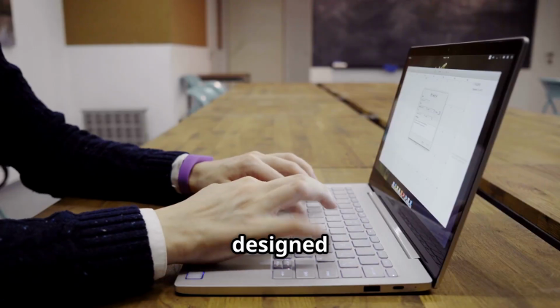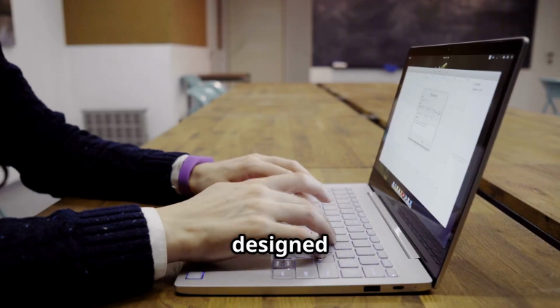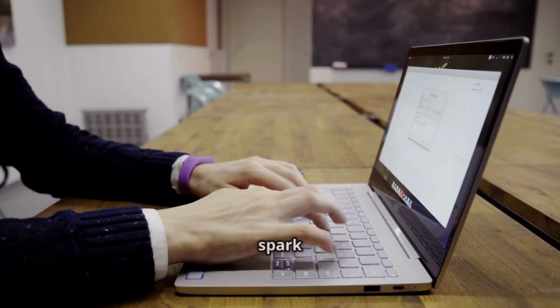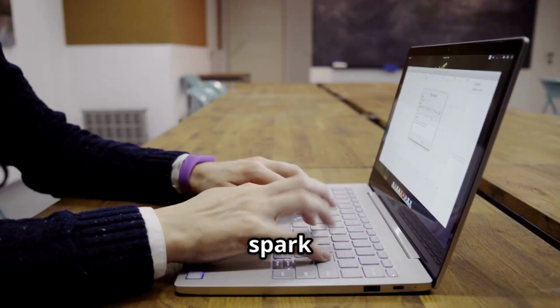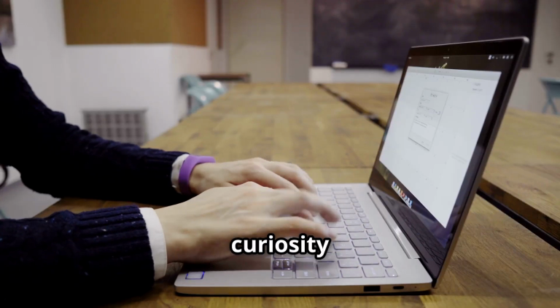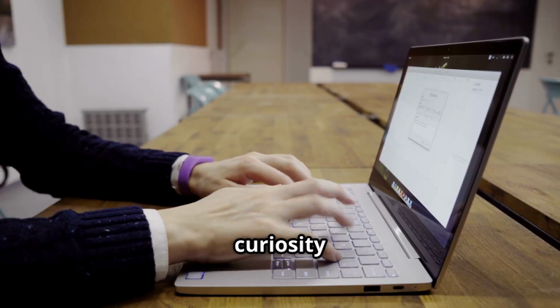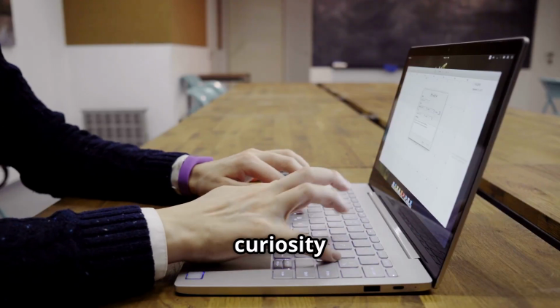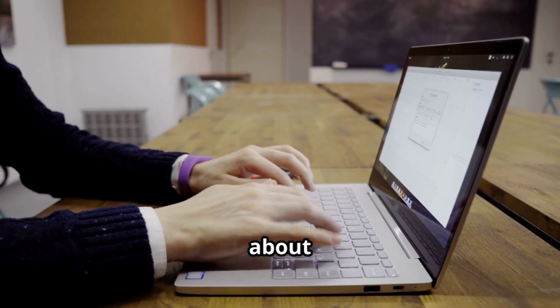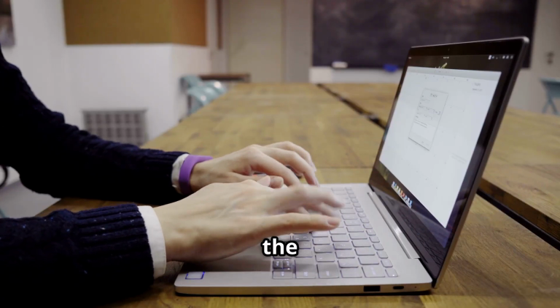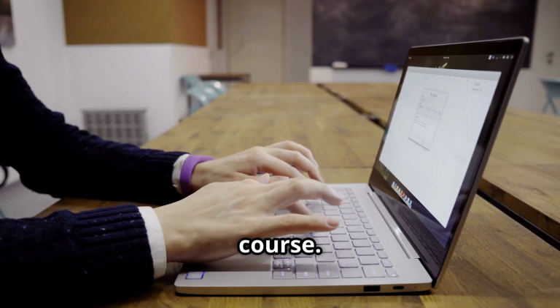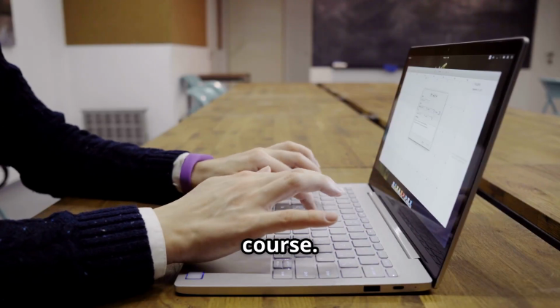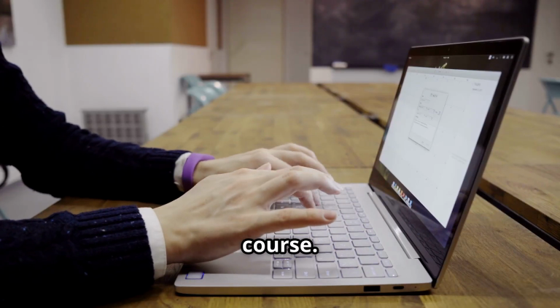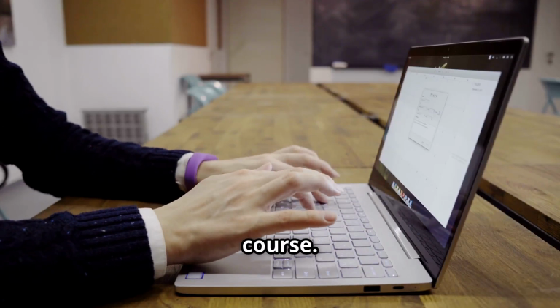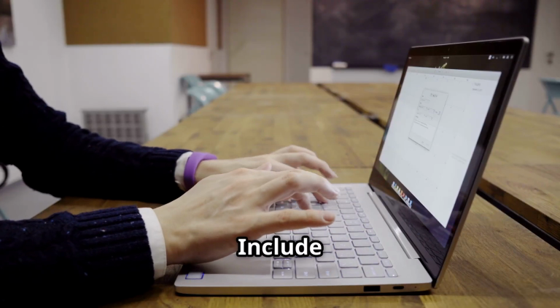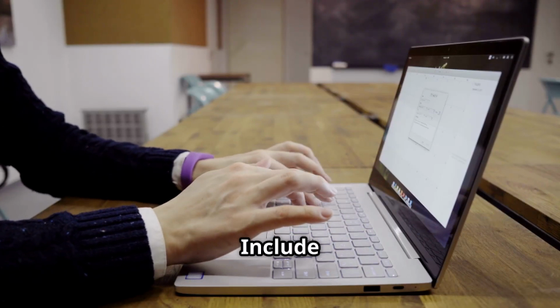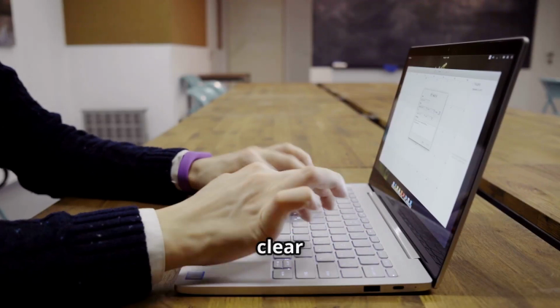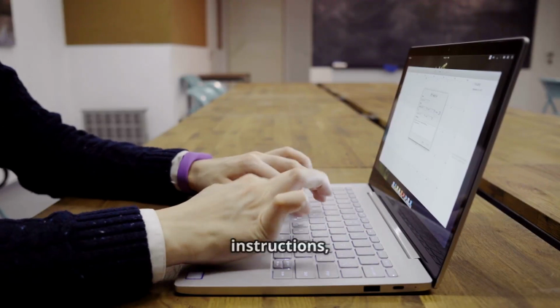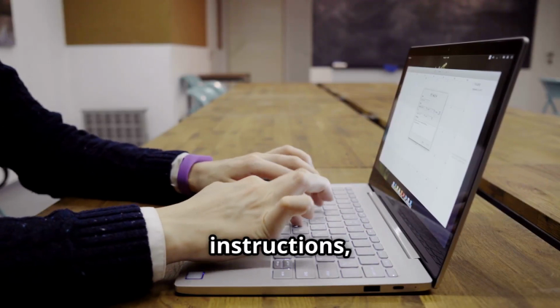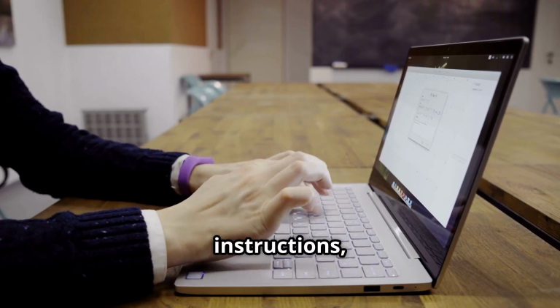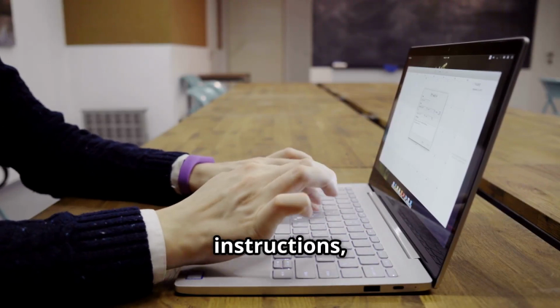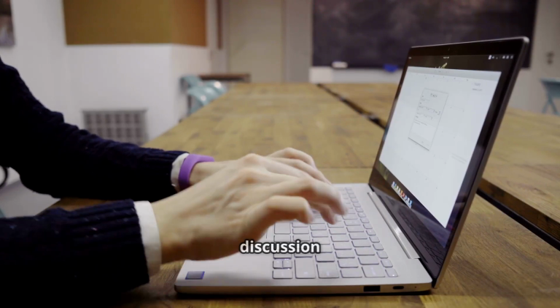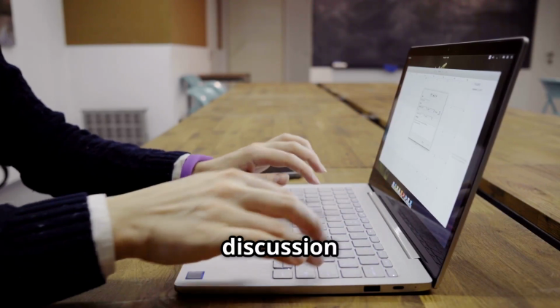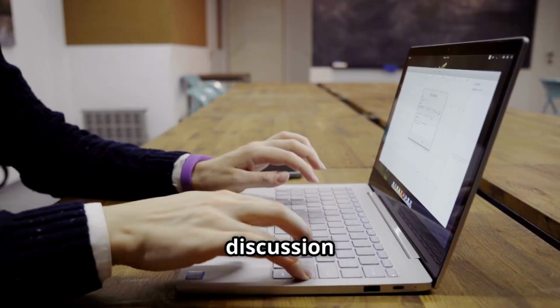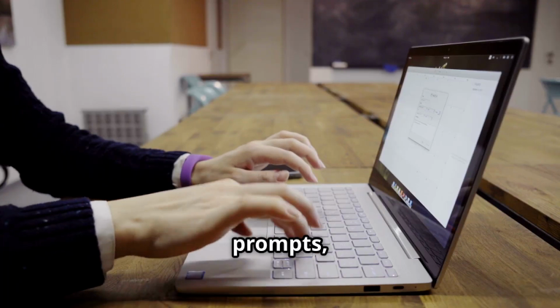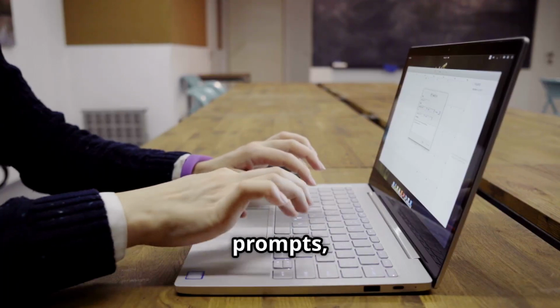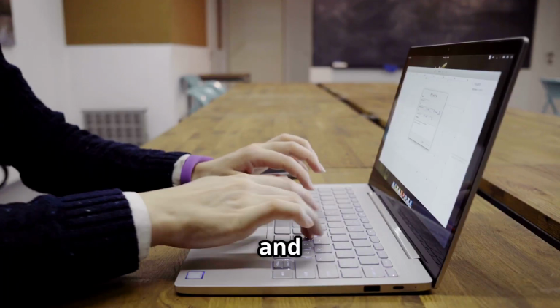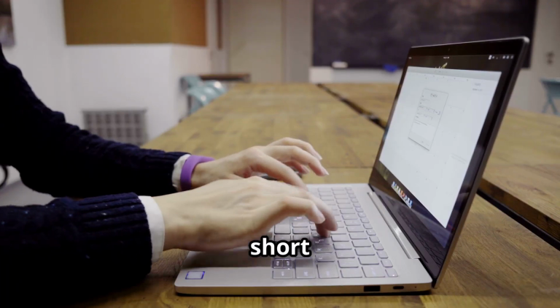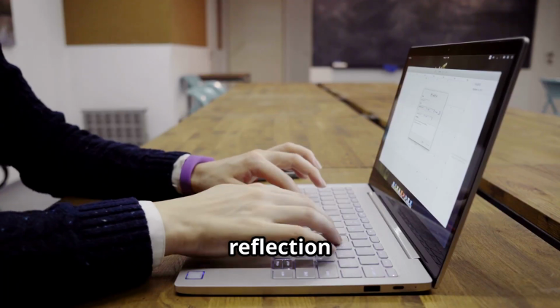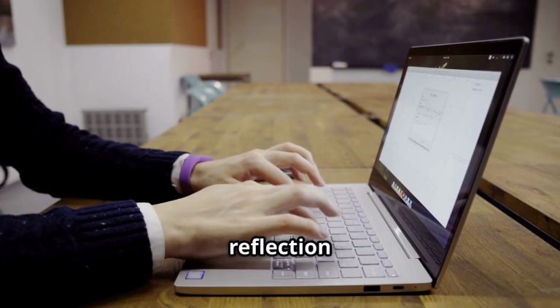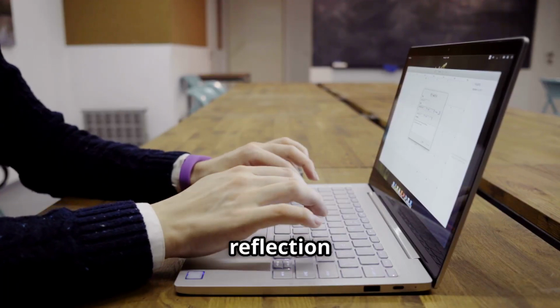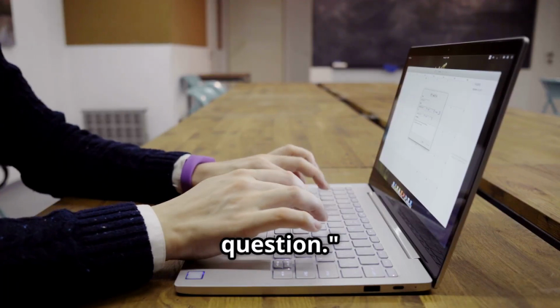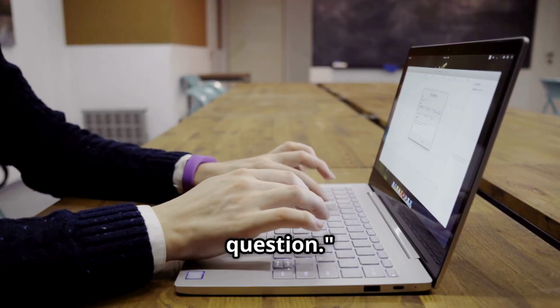and designed to spark curiosity about the course. Include clear instructions, discussion prompts, and a short reflection question.